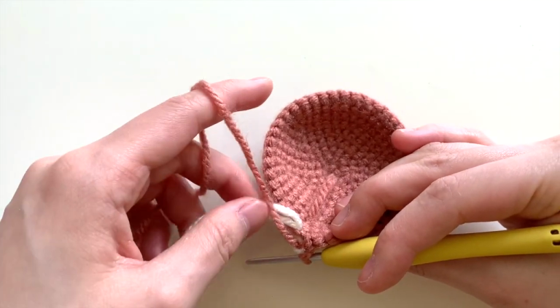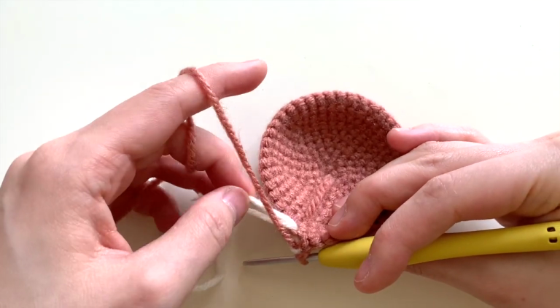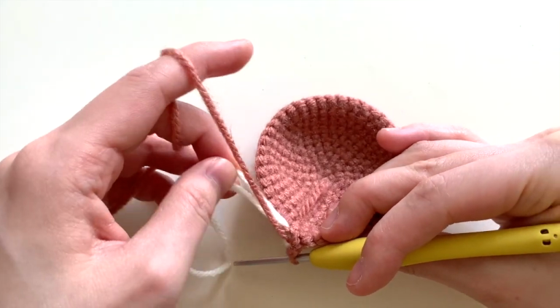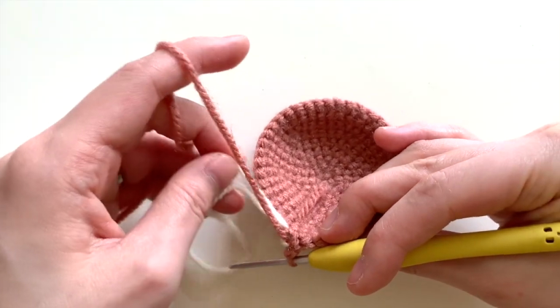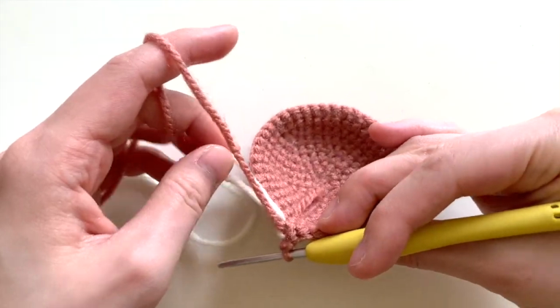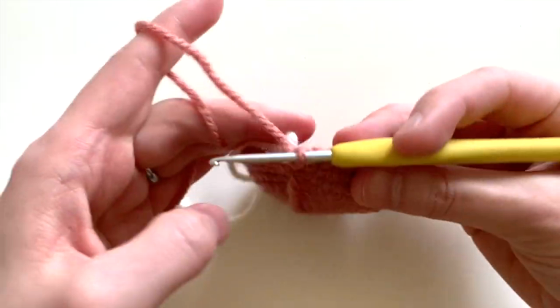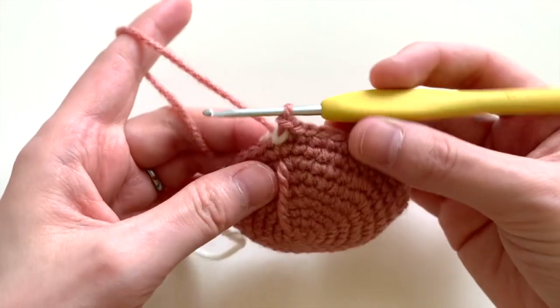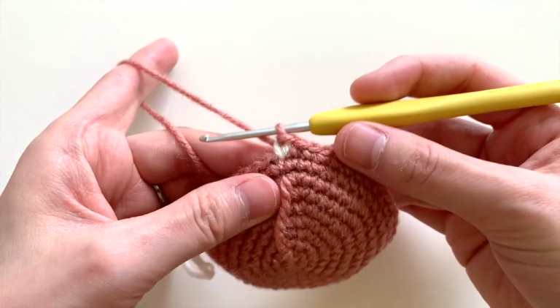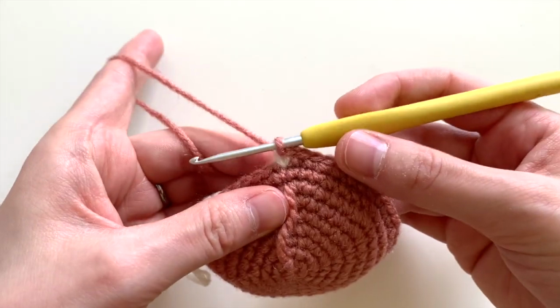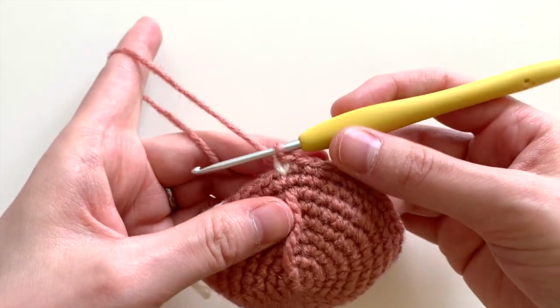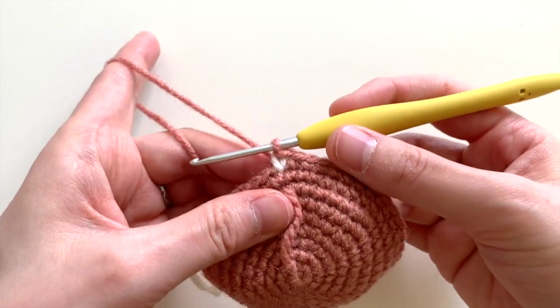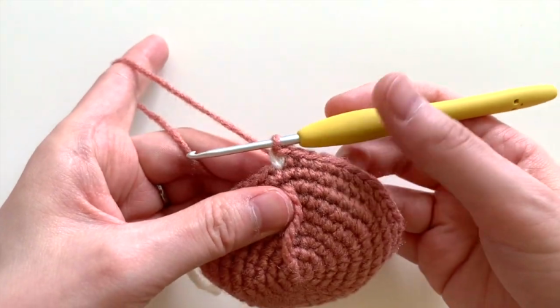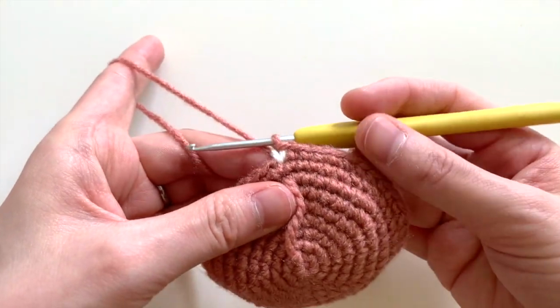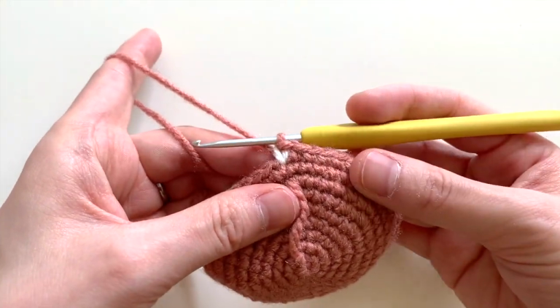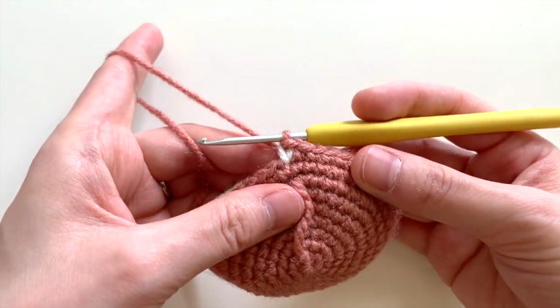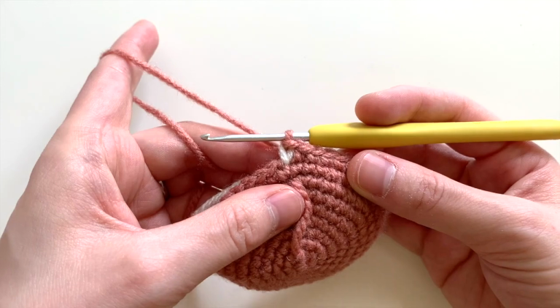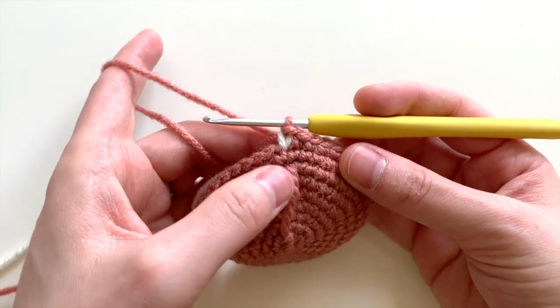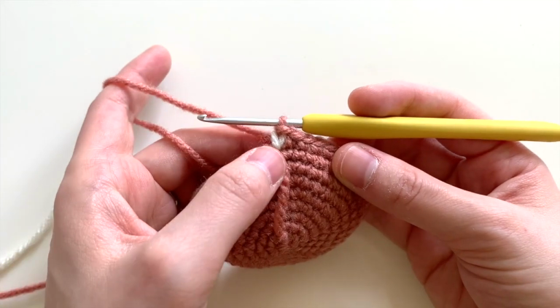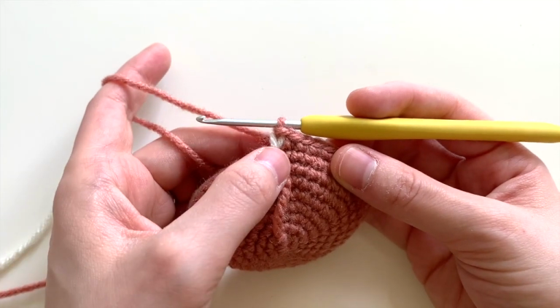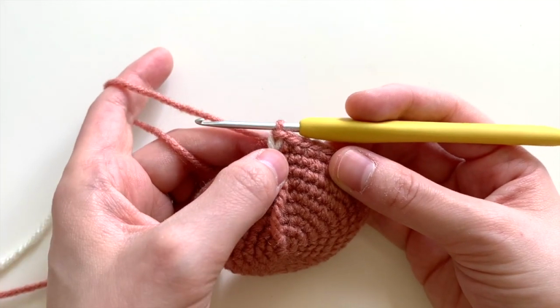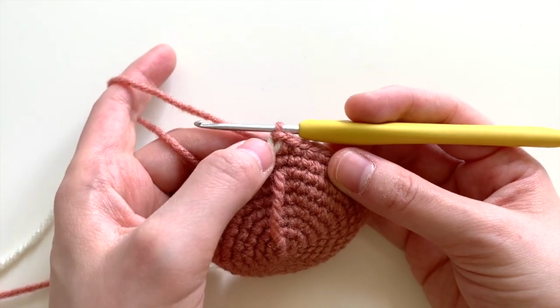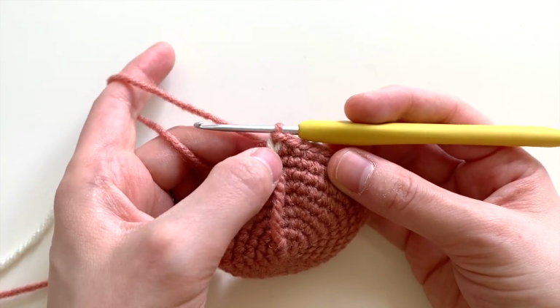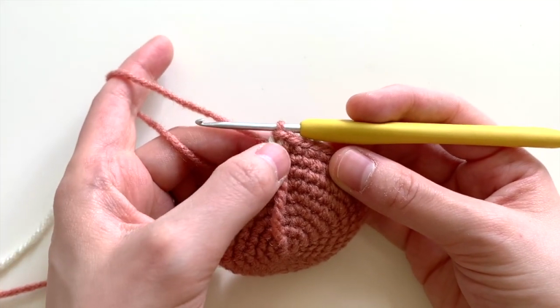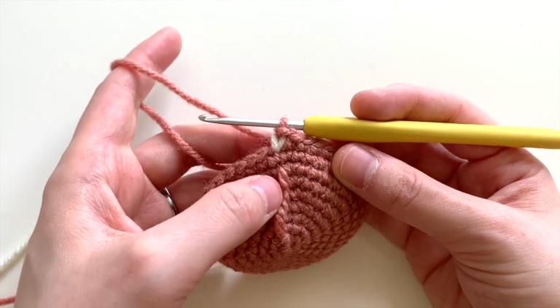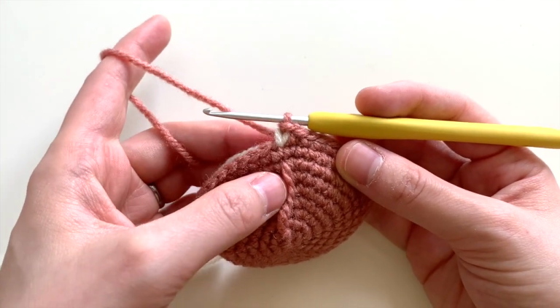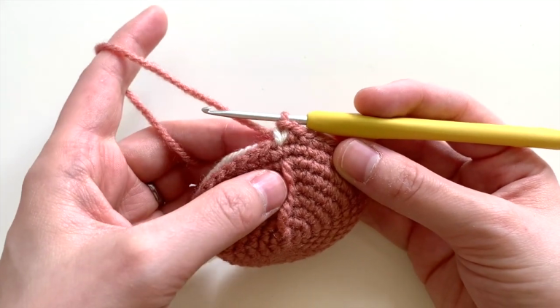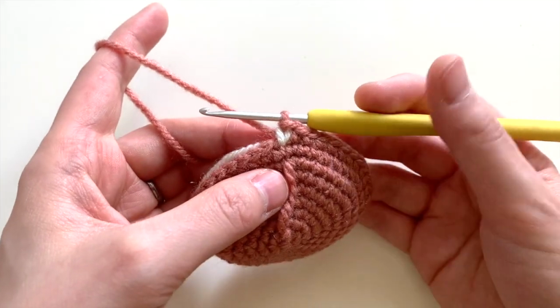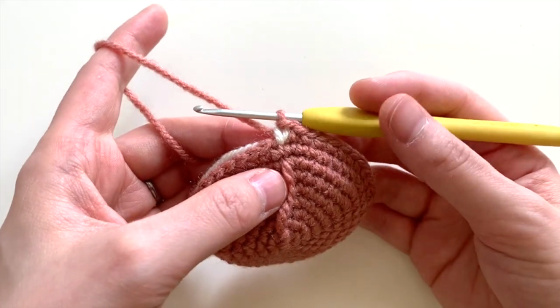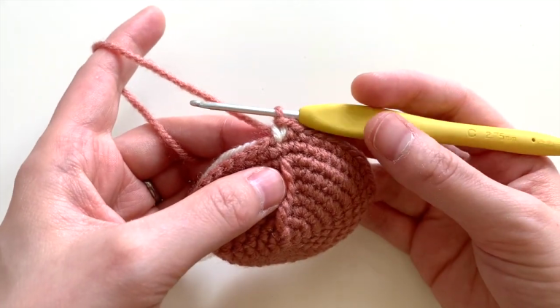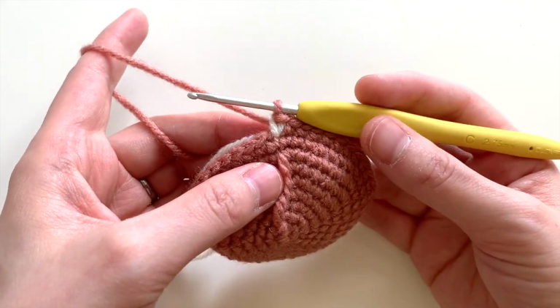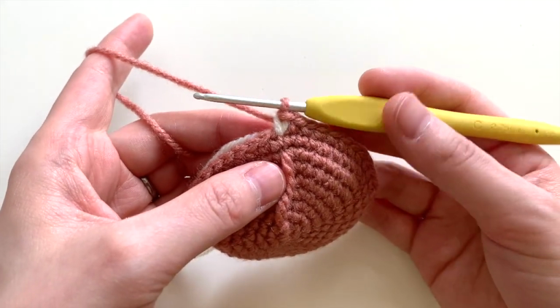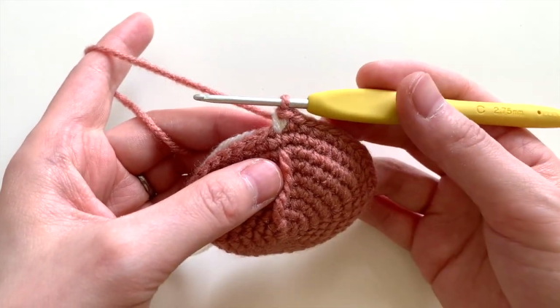I'm going to pull my stitches in the back a little bit, and when I do that, it creates a little V-shape in the secondary color.